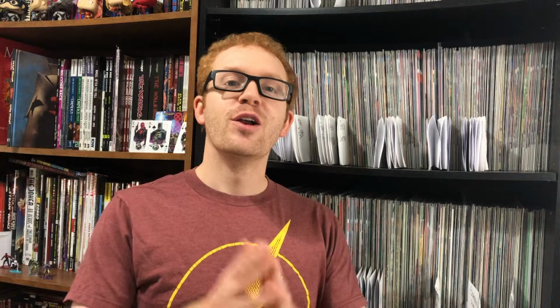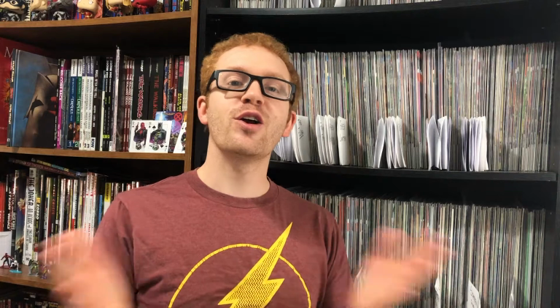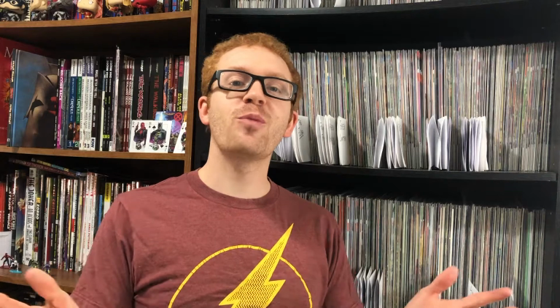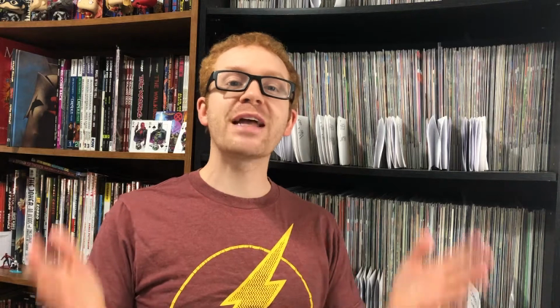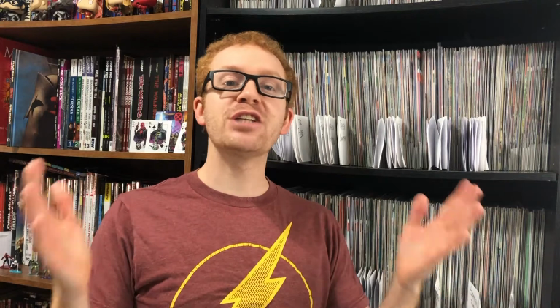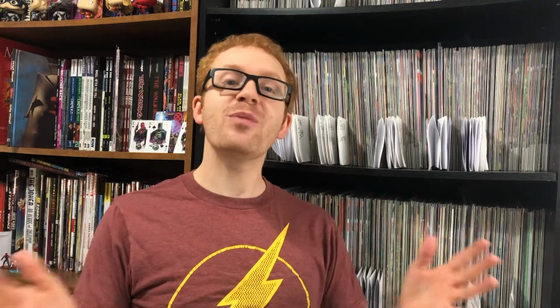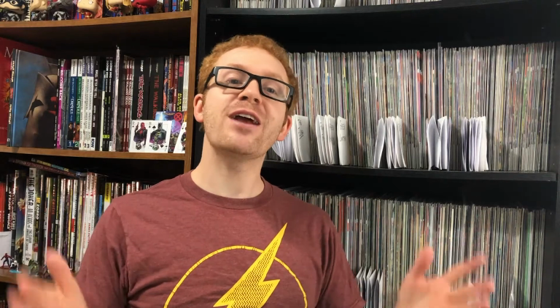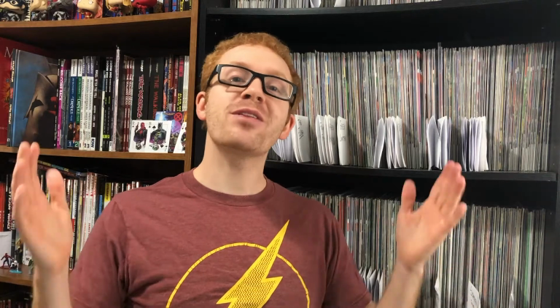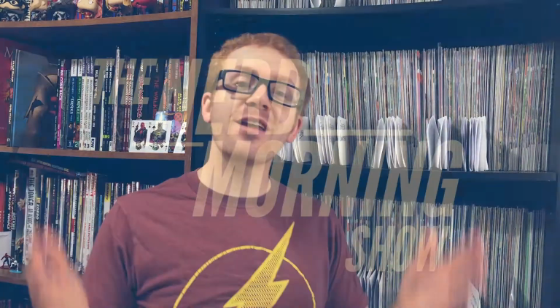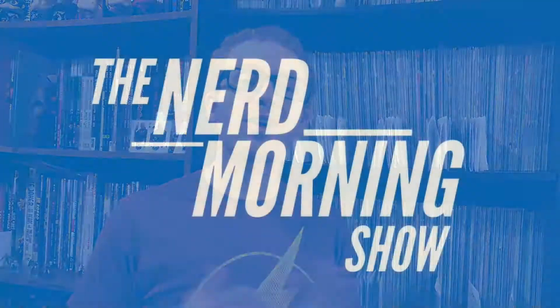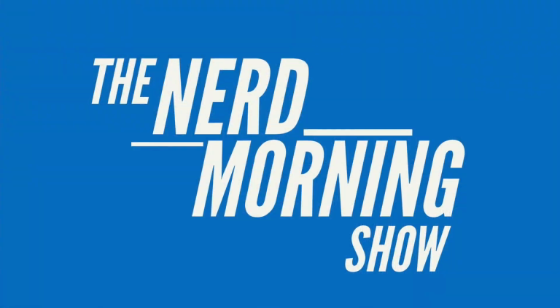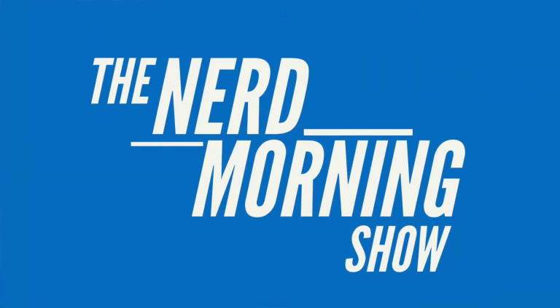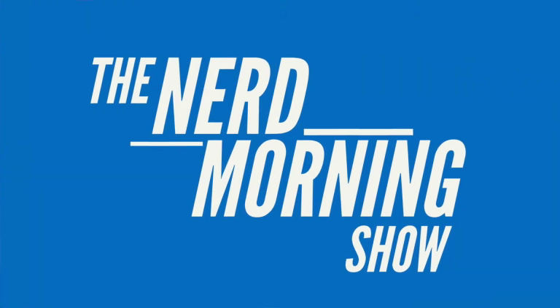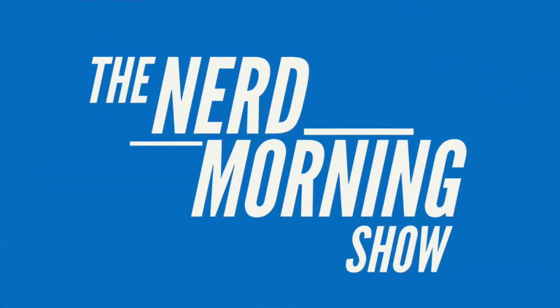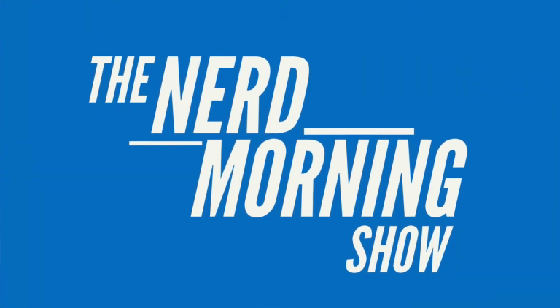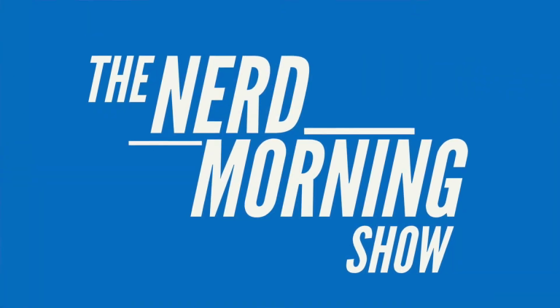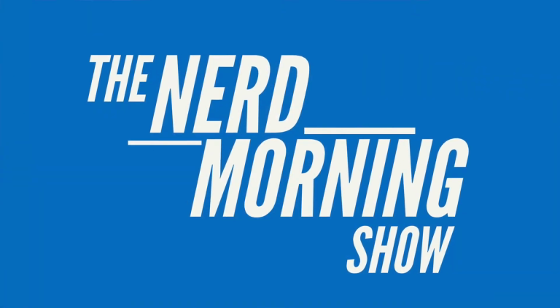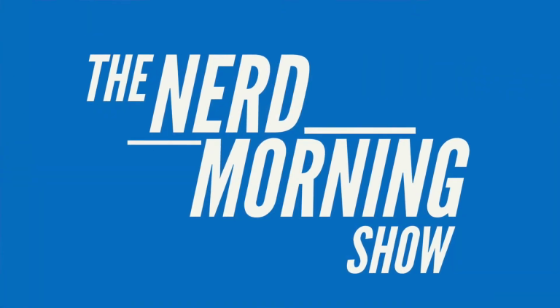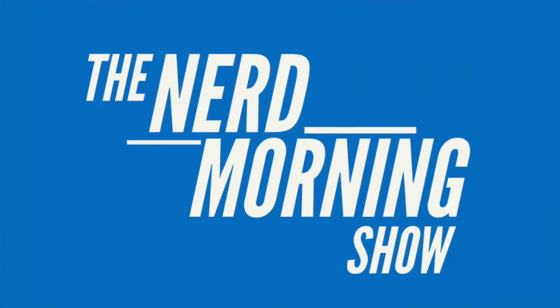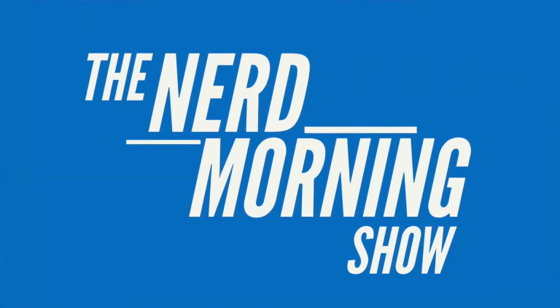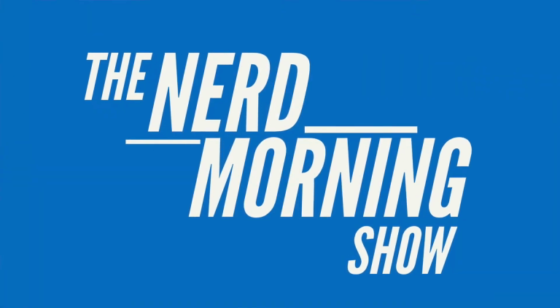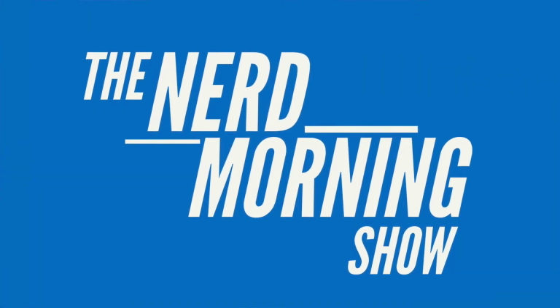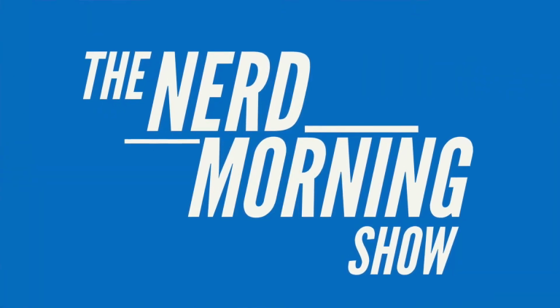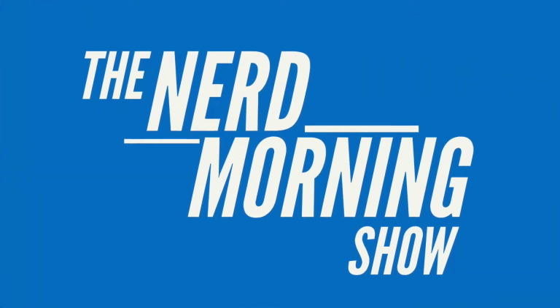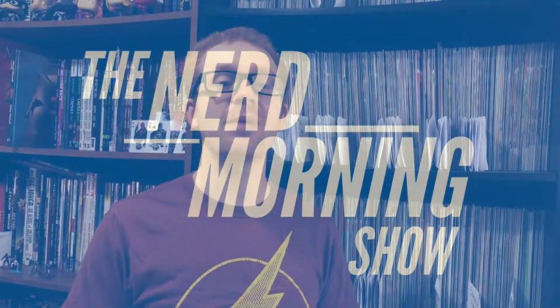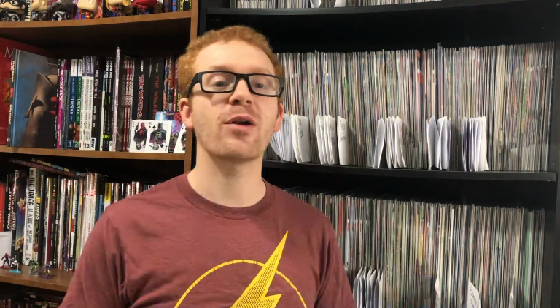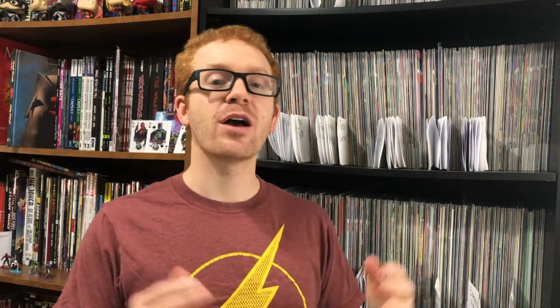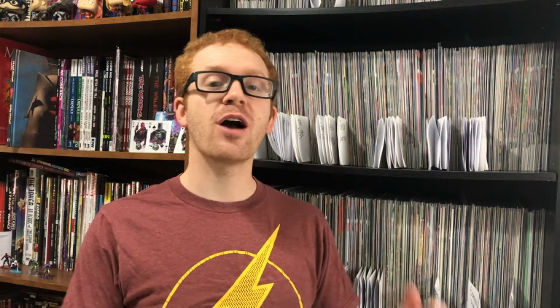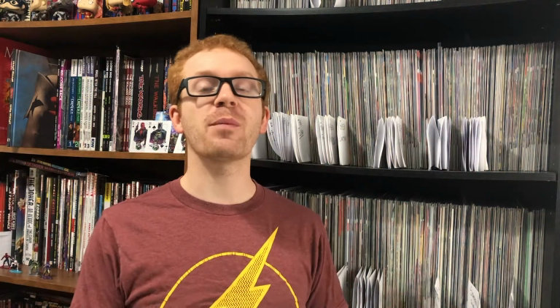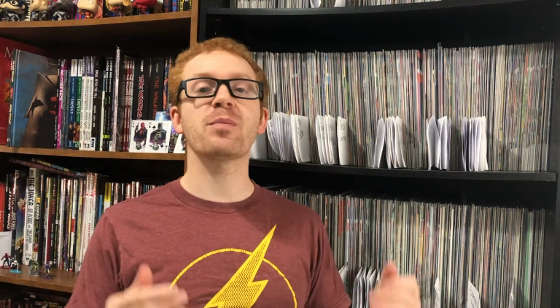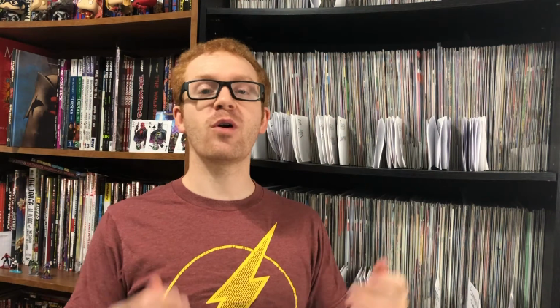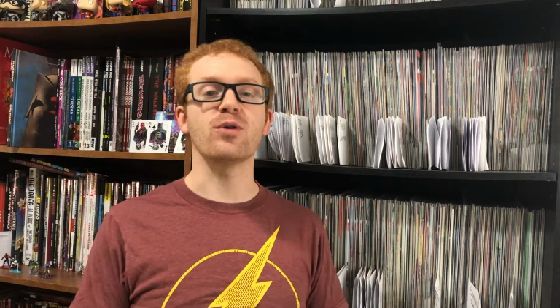Nerd Morning! Jeremy here with another comic book collecting tip. Today I want to talk about comic book holds.